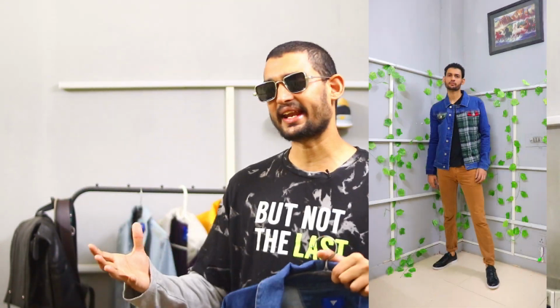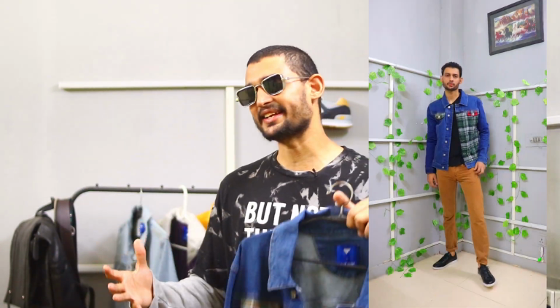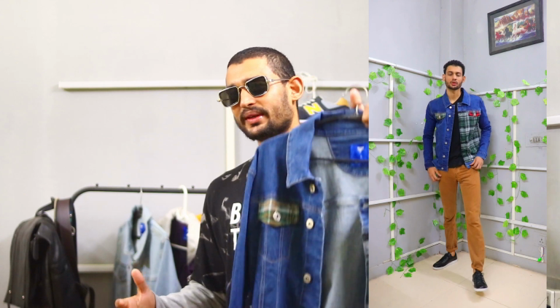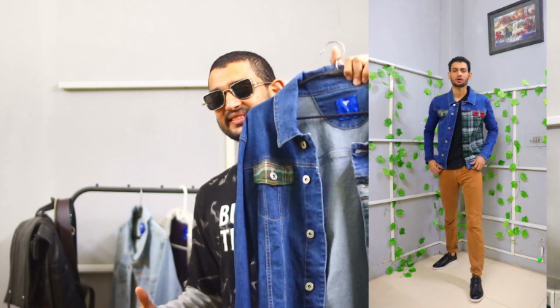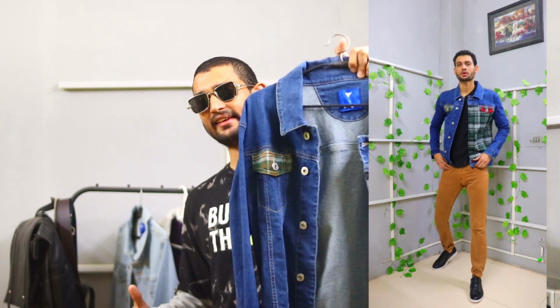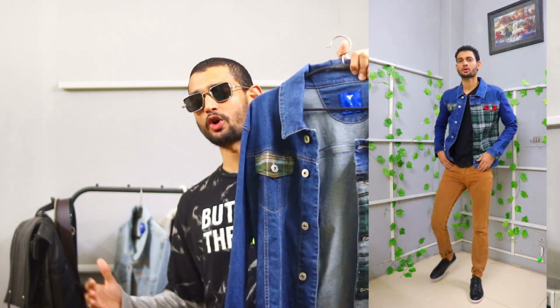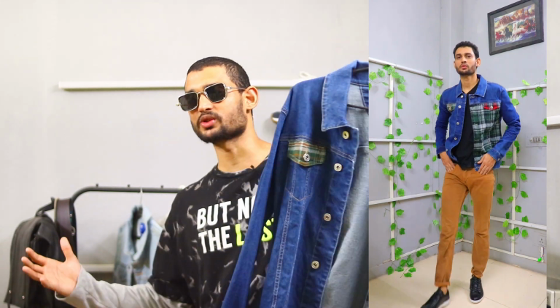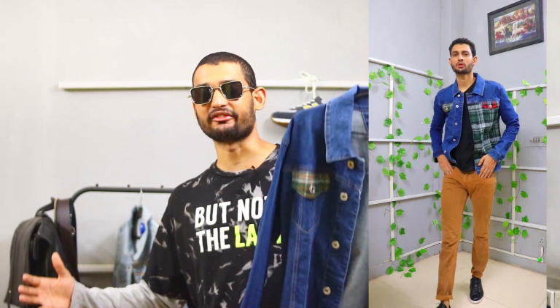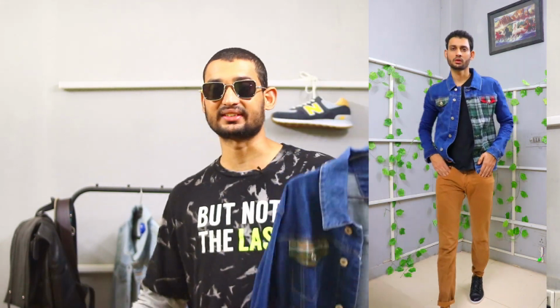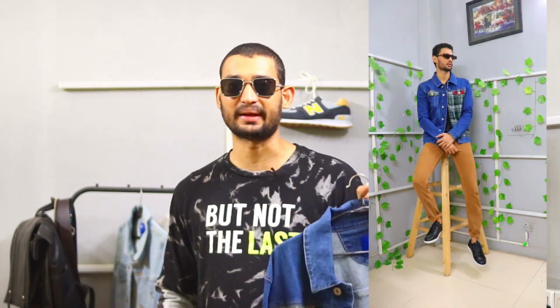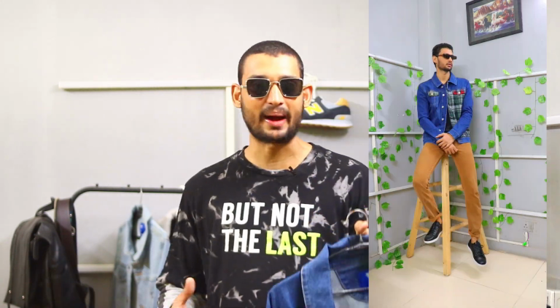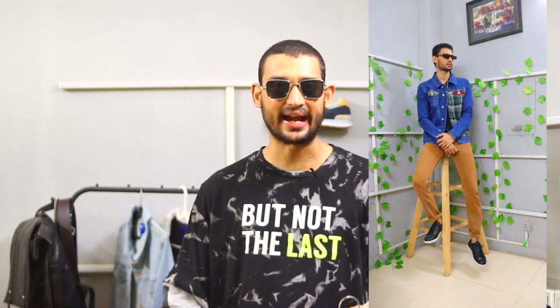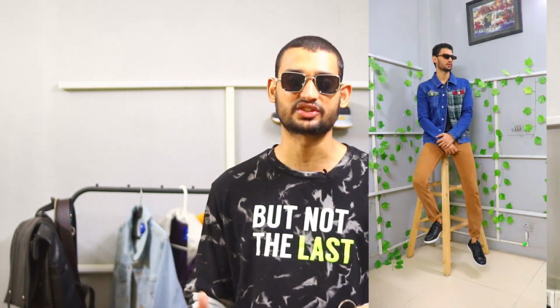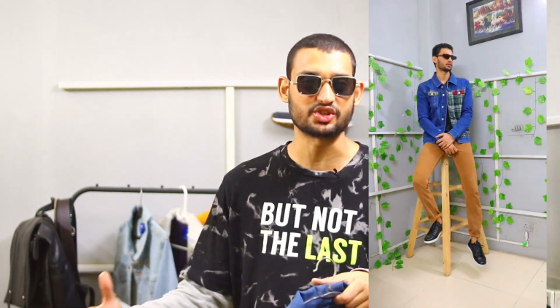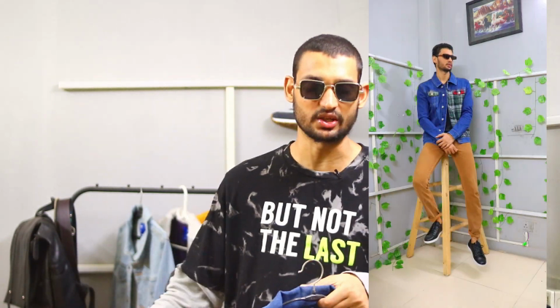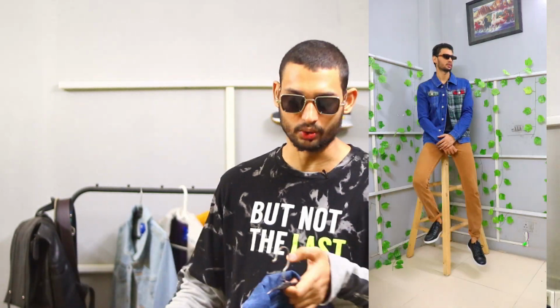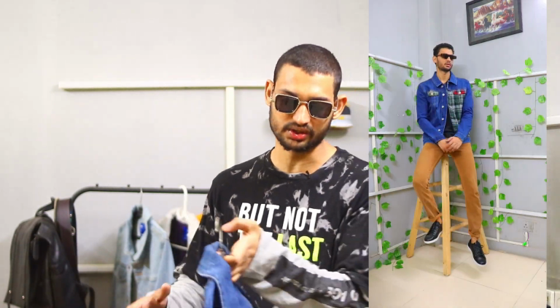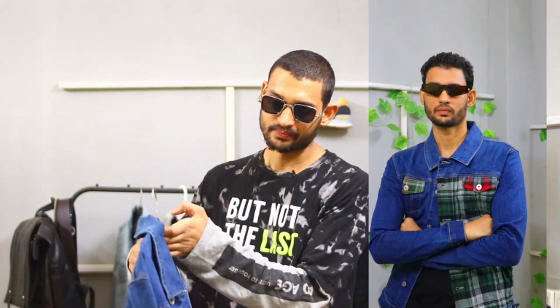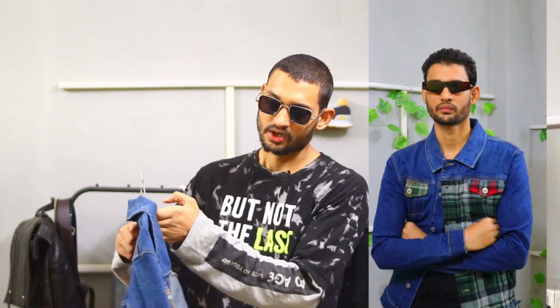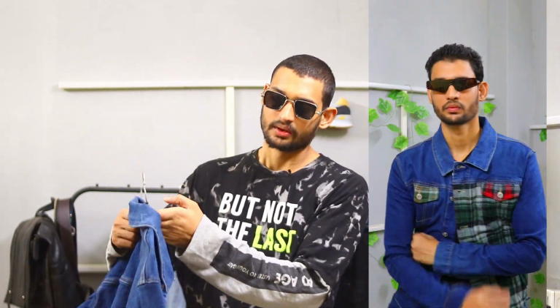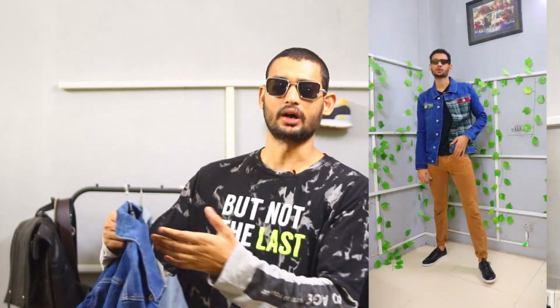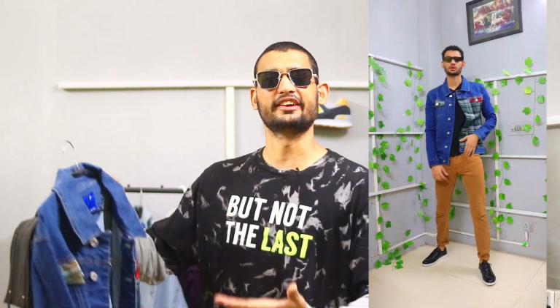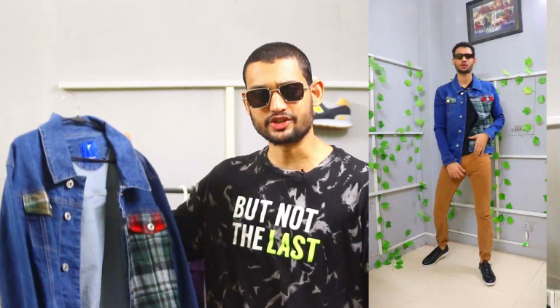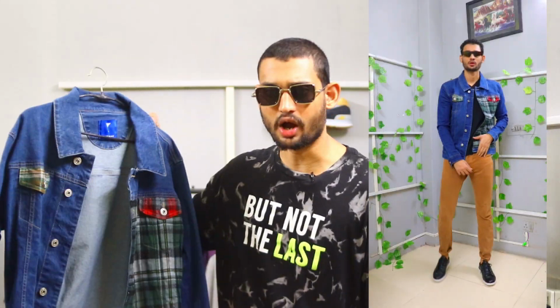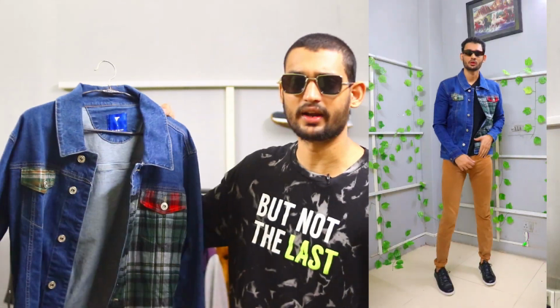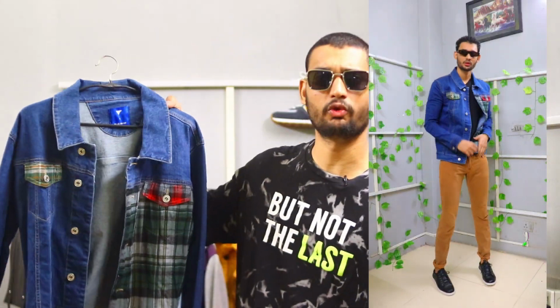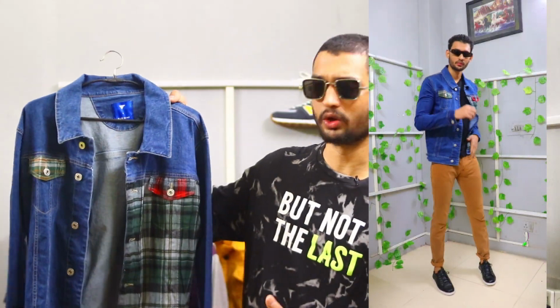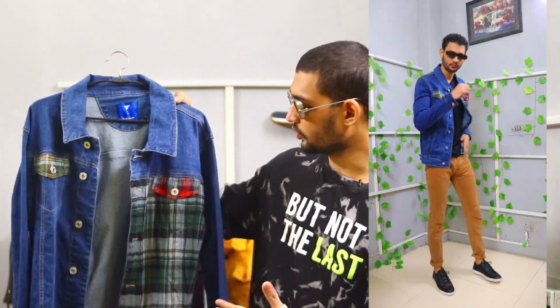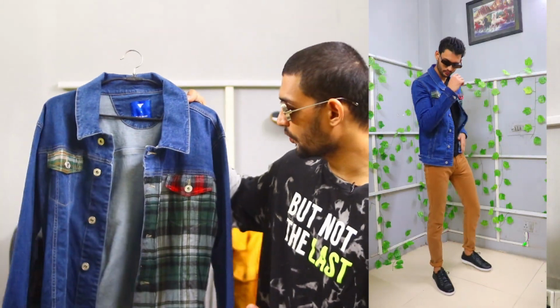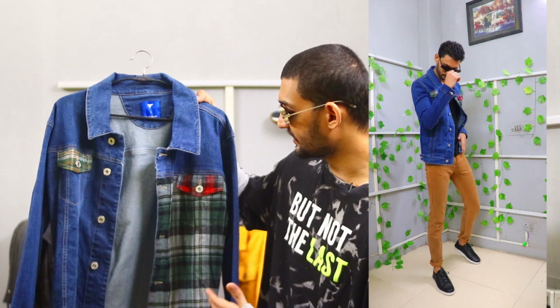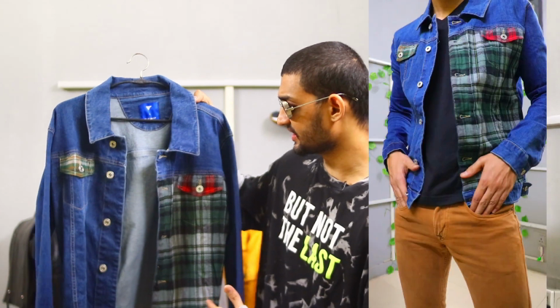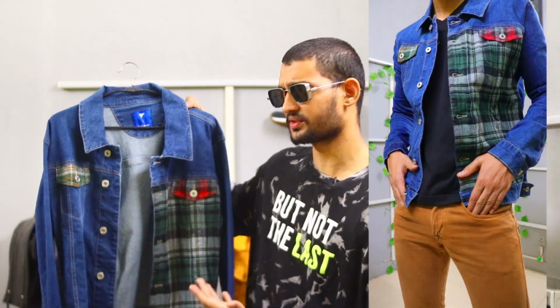Again guys, you can style it with almost everything — pants, chinos, or even joggers.